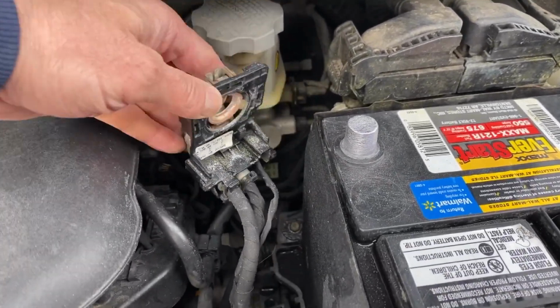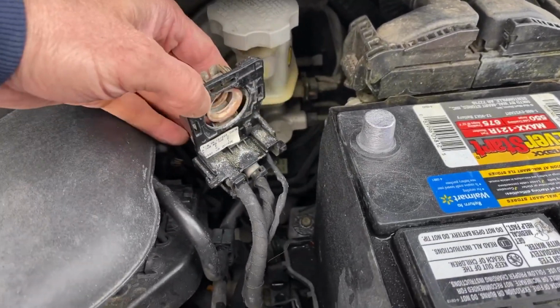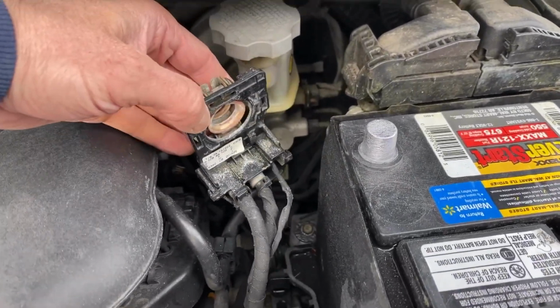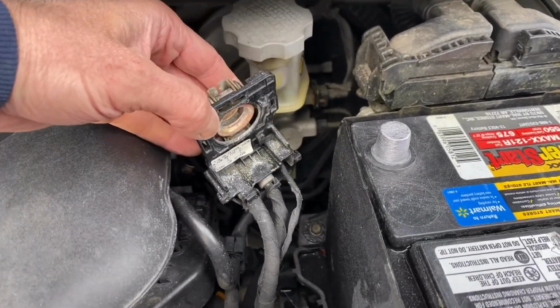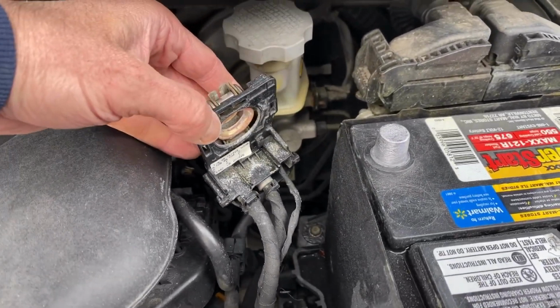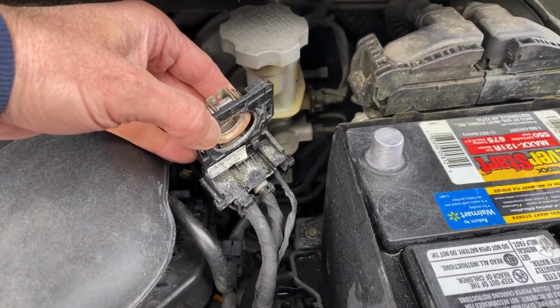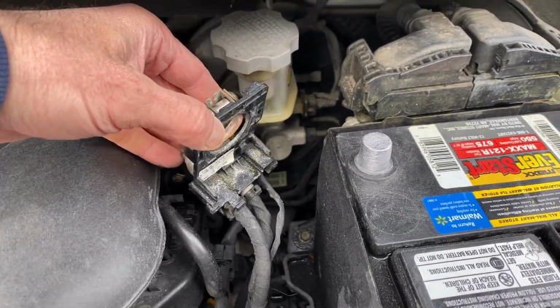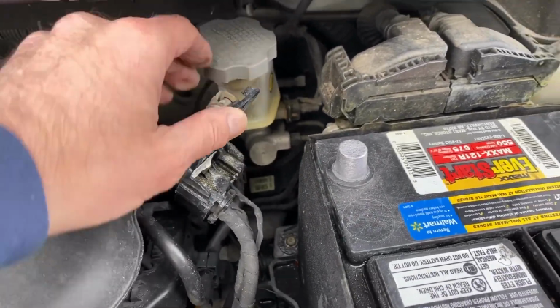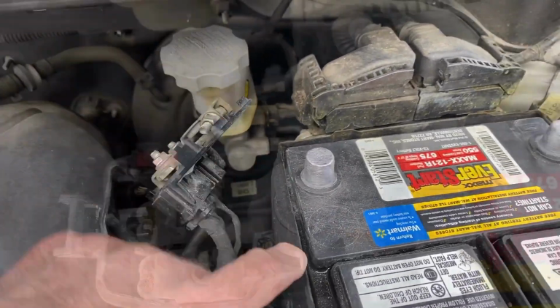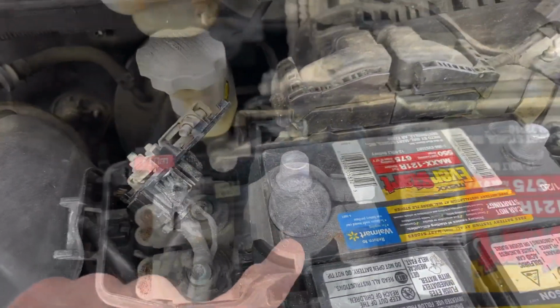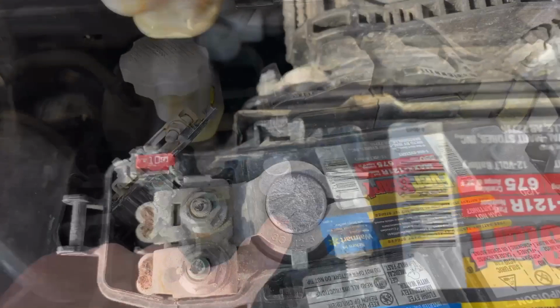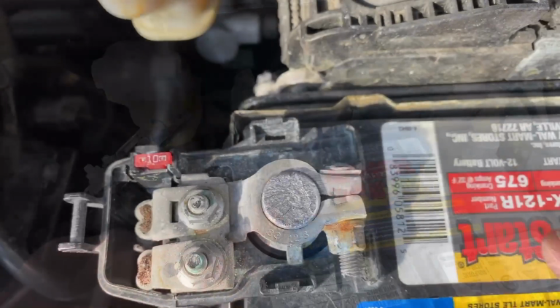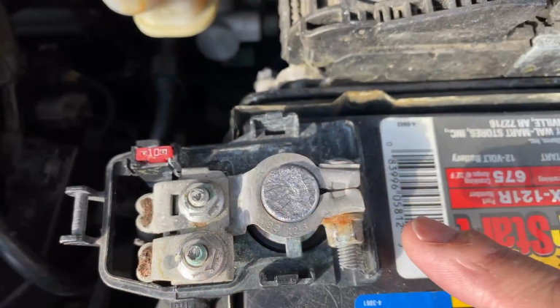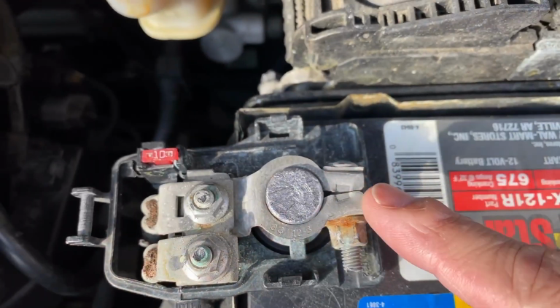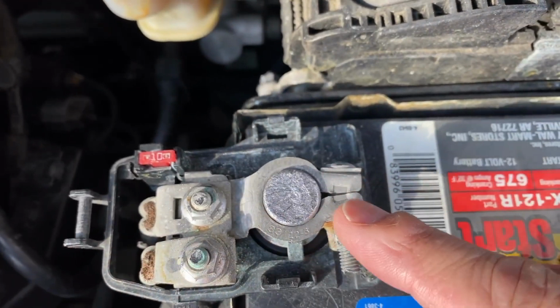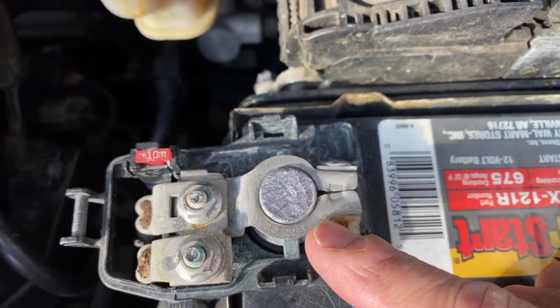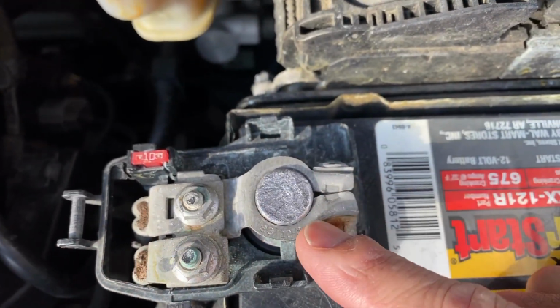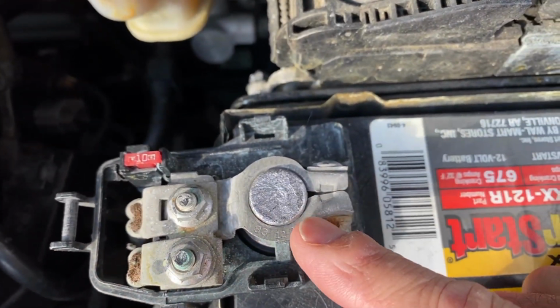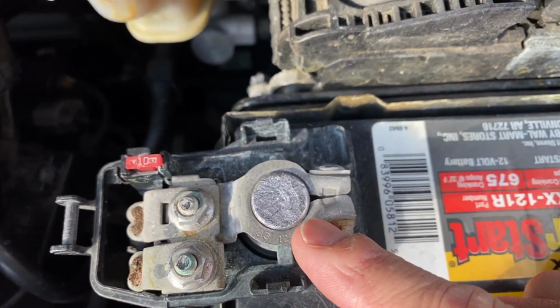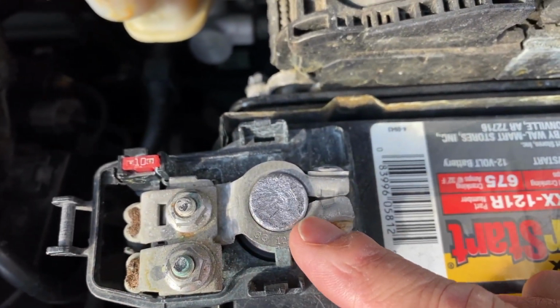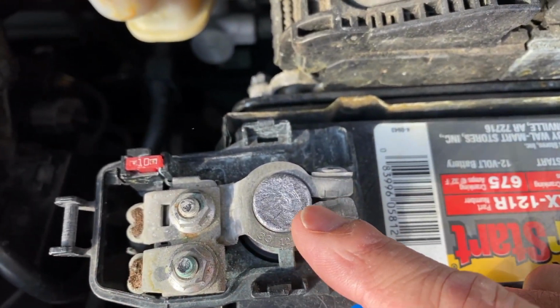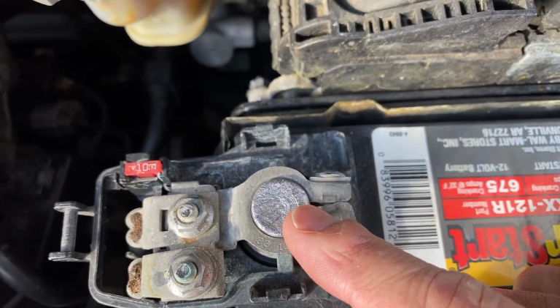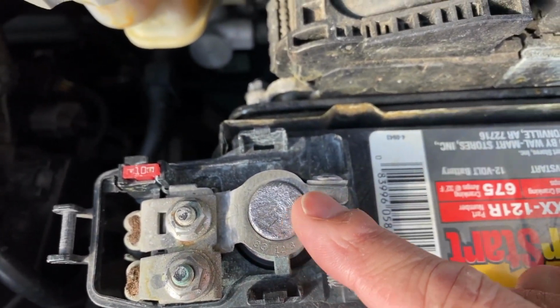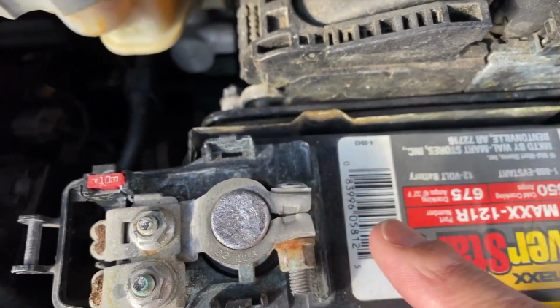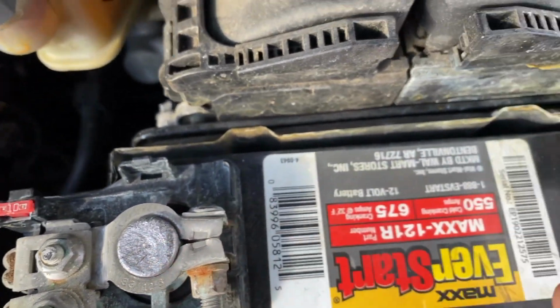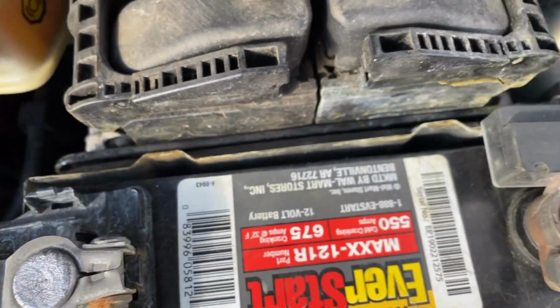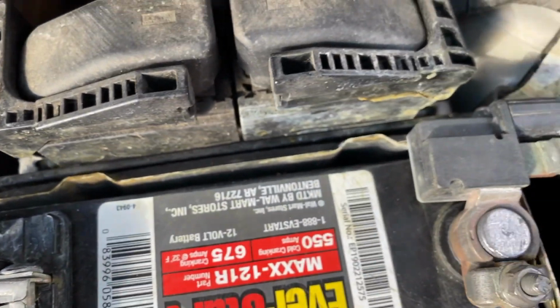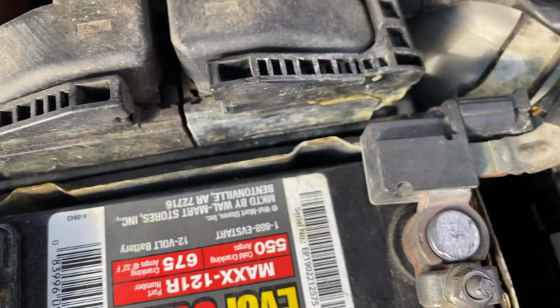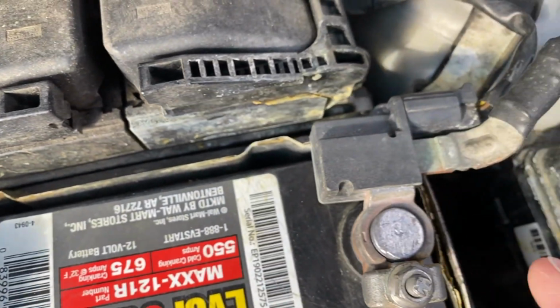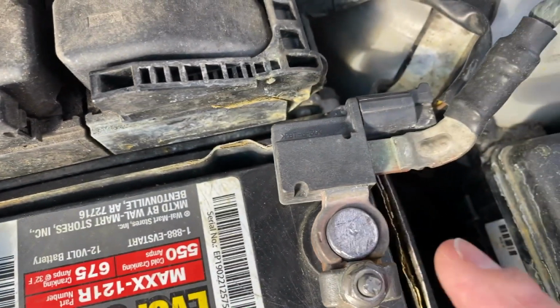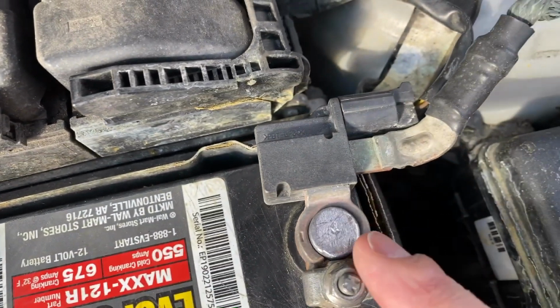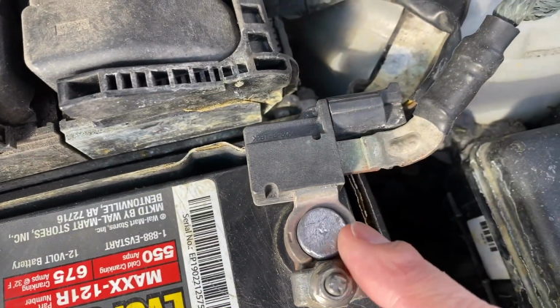You can see inside the terminal is now nice and clean — the copper is nicely exposed. Also, test your alternator for possibly being faulty.